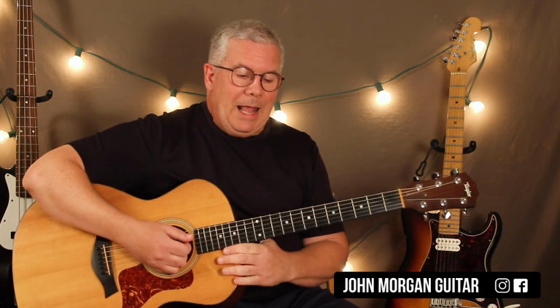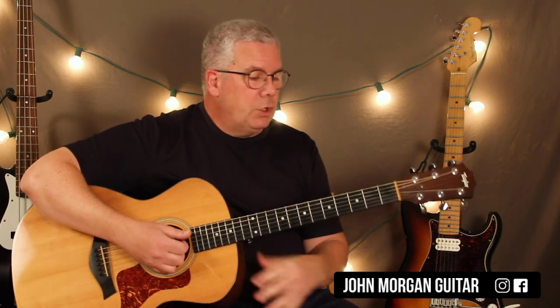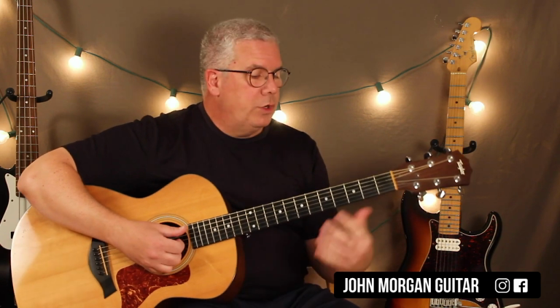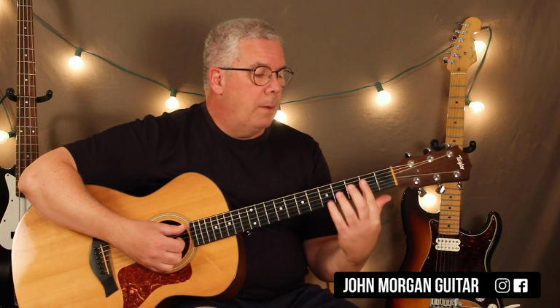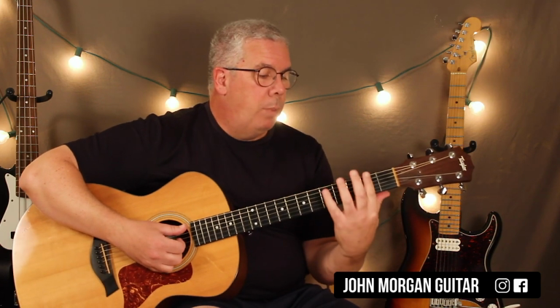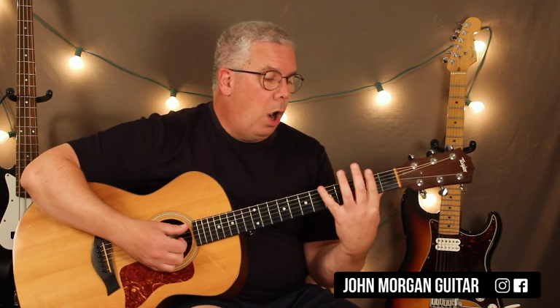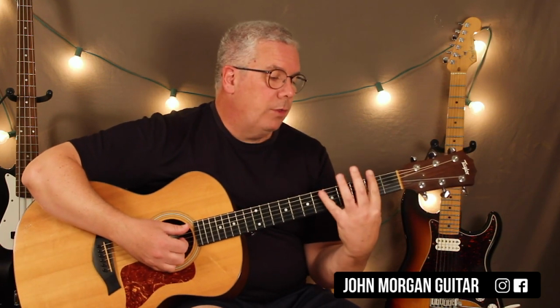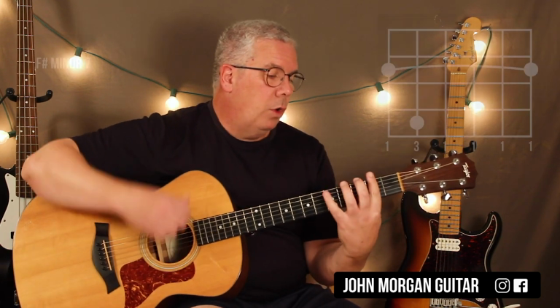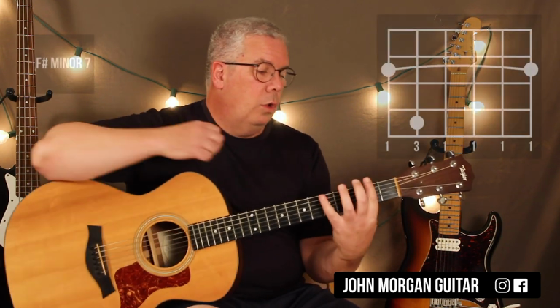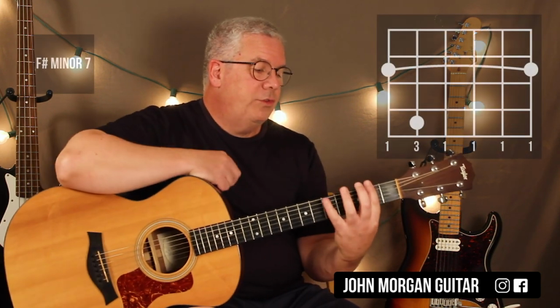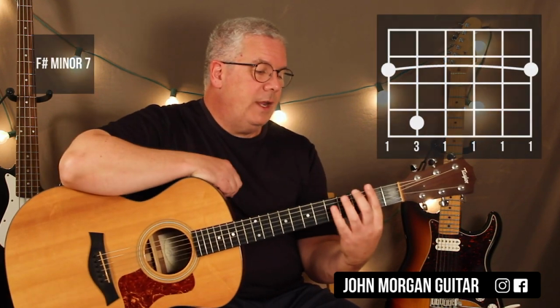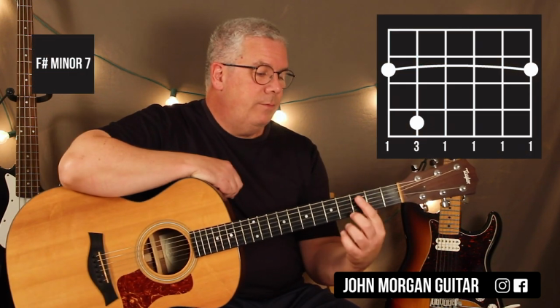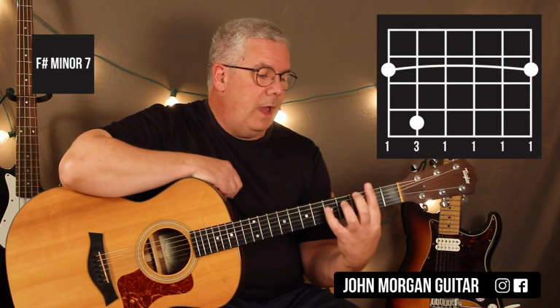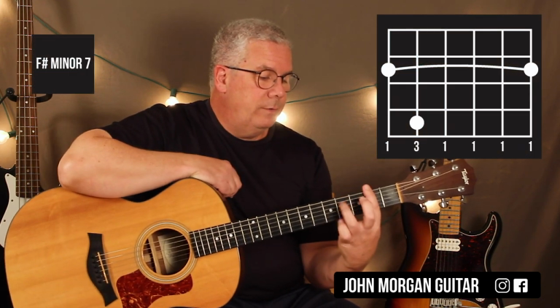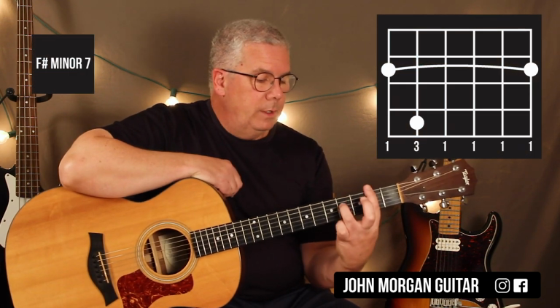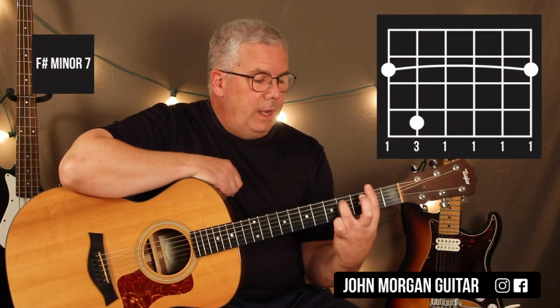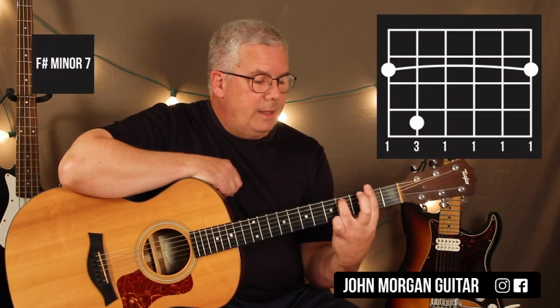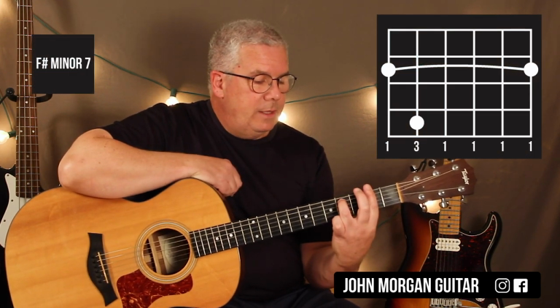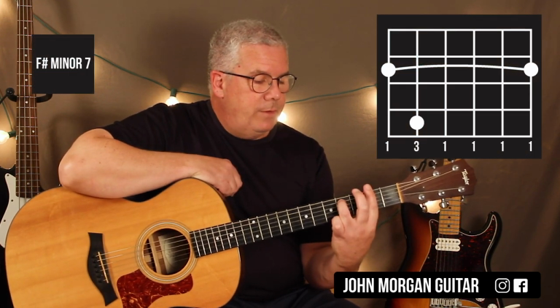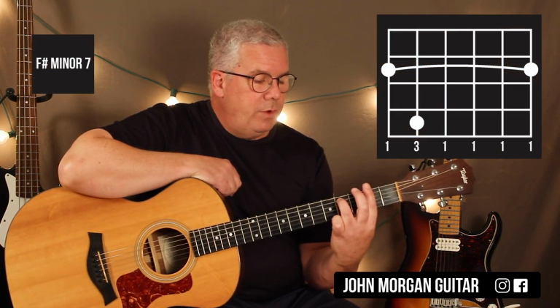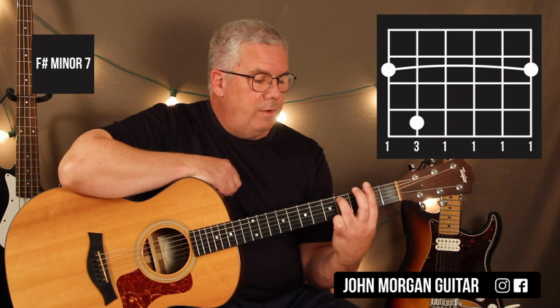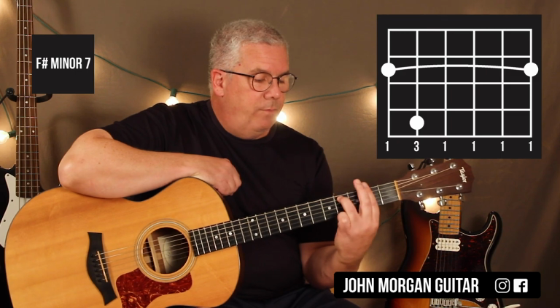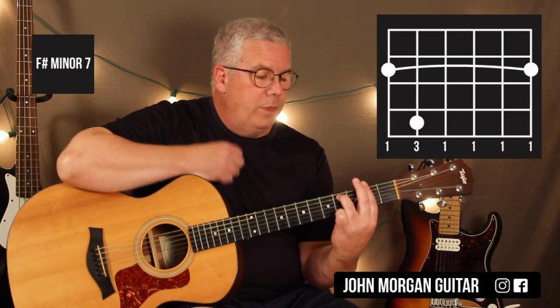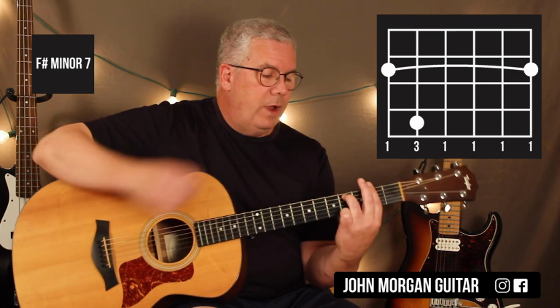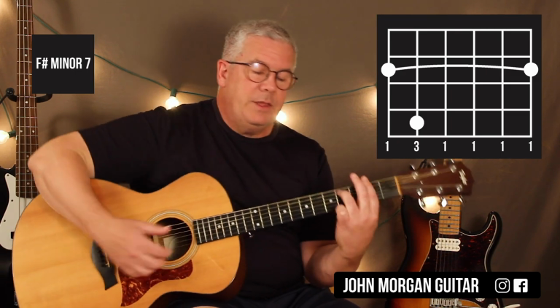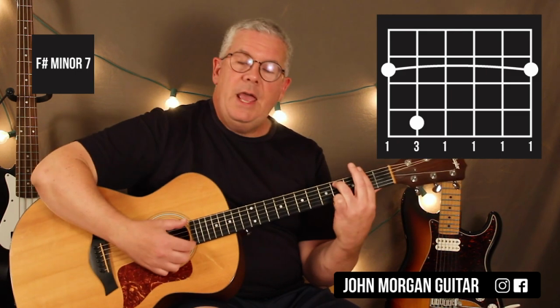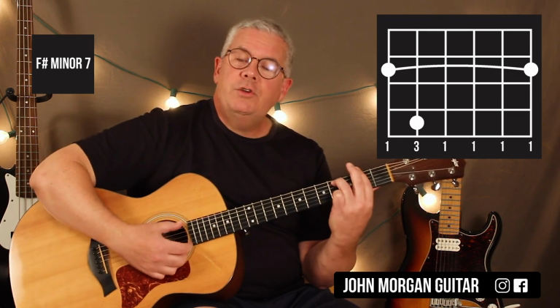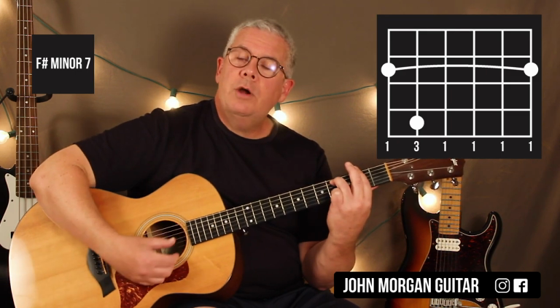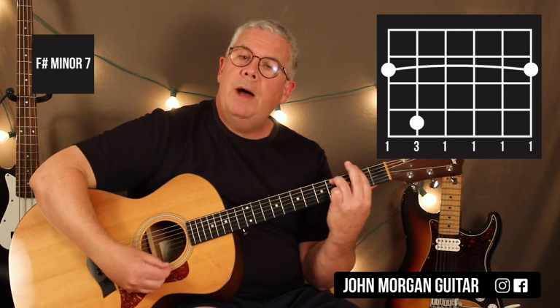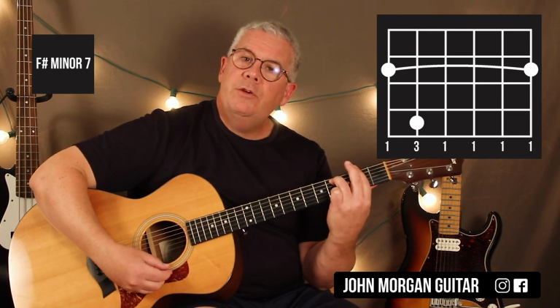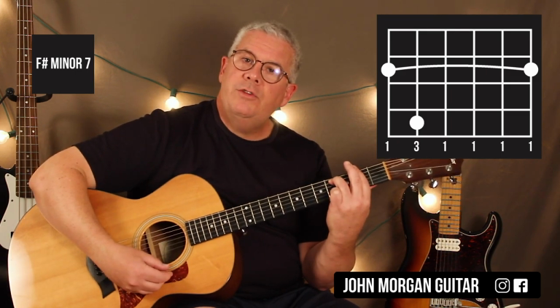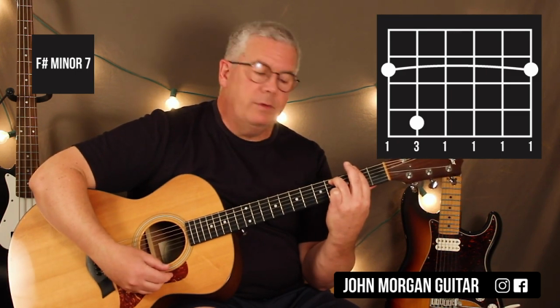Last chord, you're going to bar the whole second fret, and then the fifth string, fourth fret. That's an F sharp minor 7.